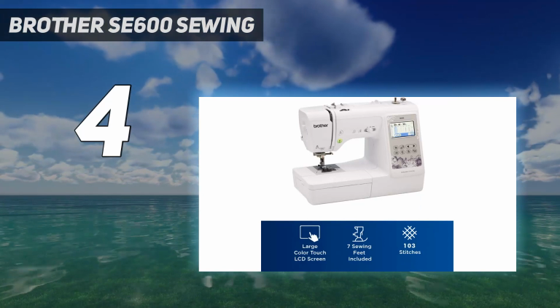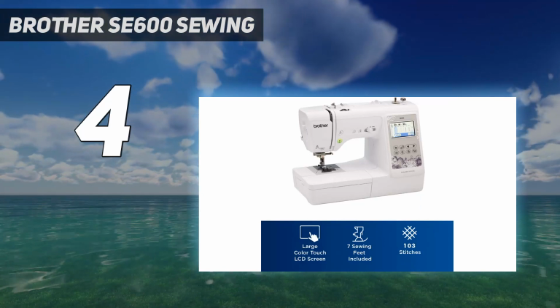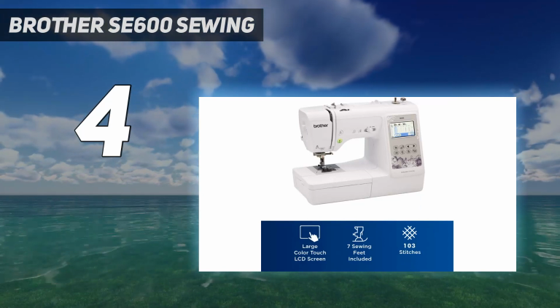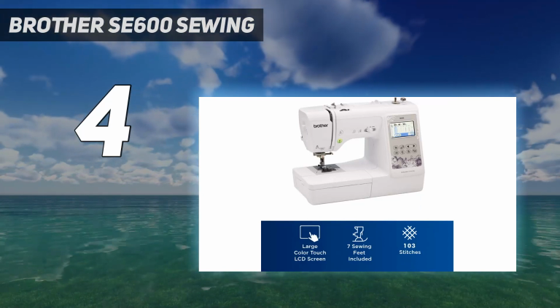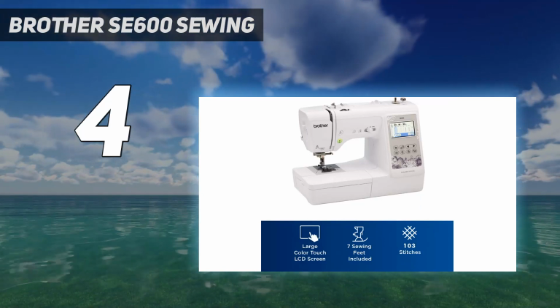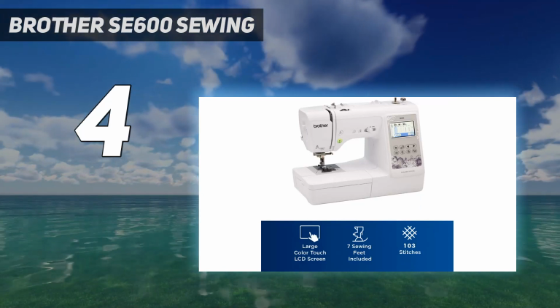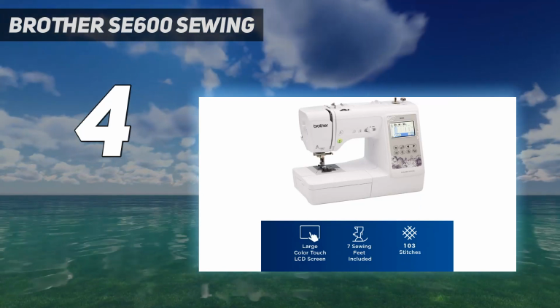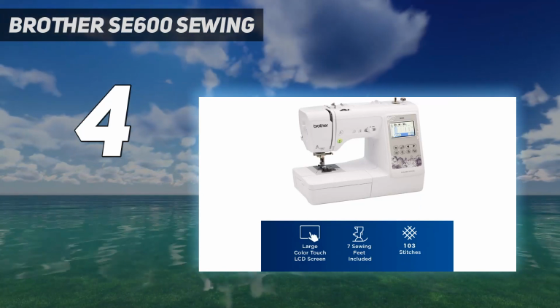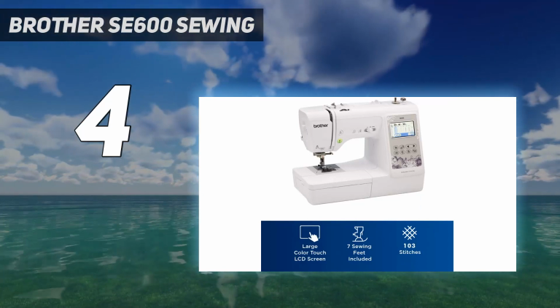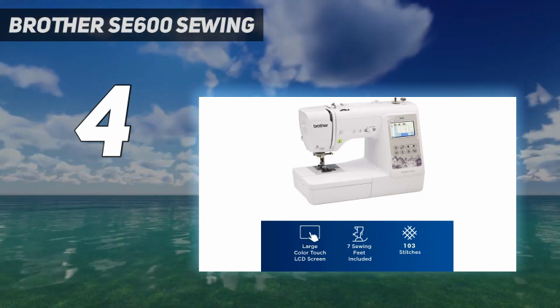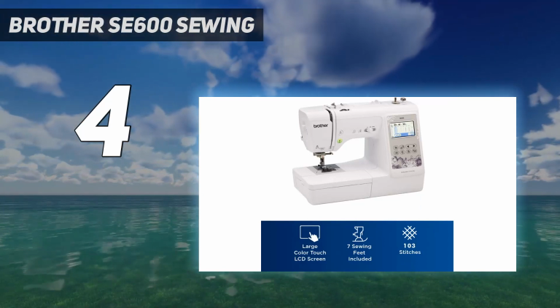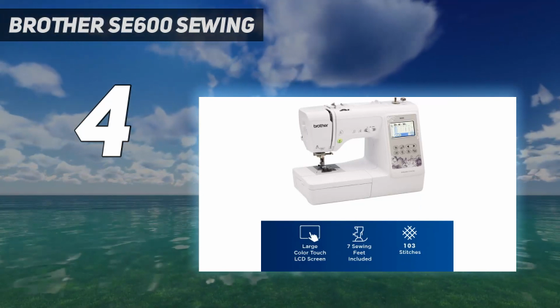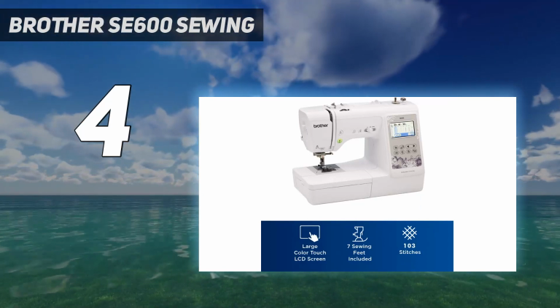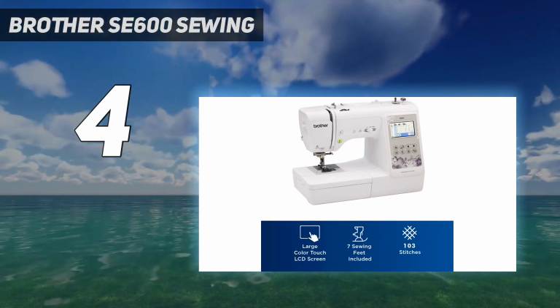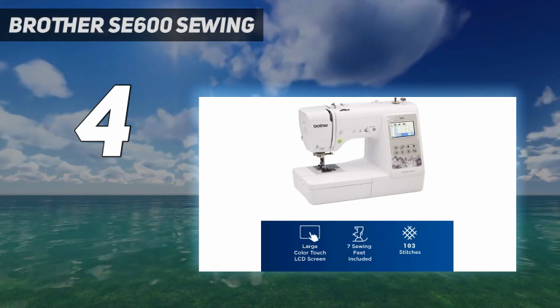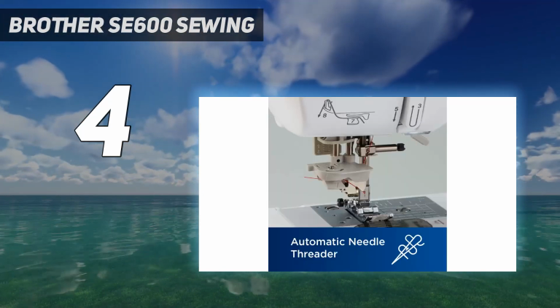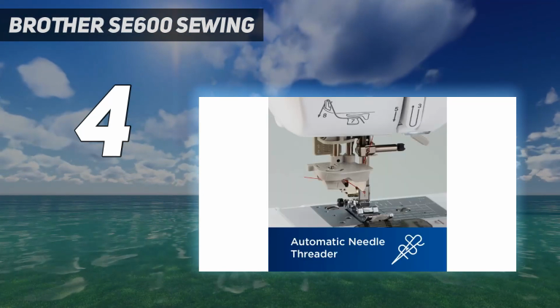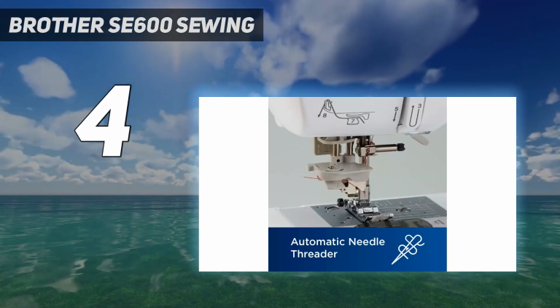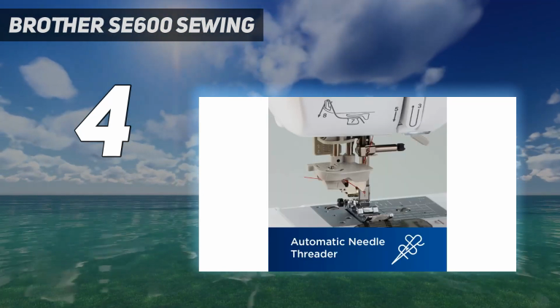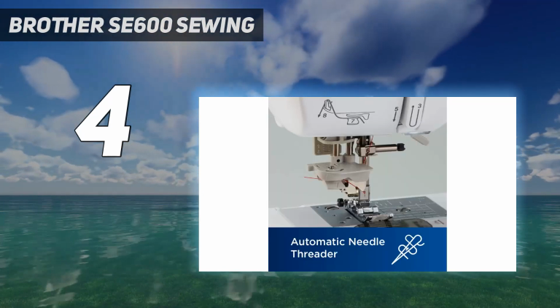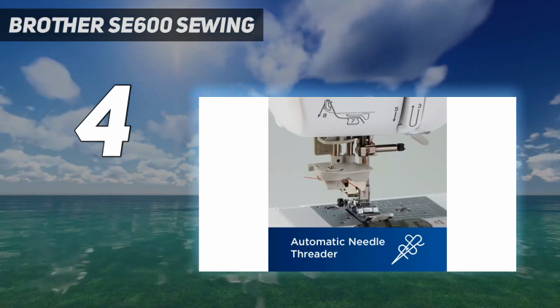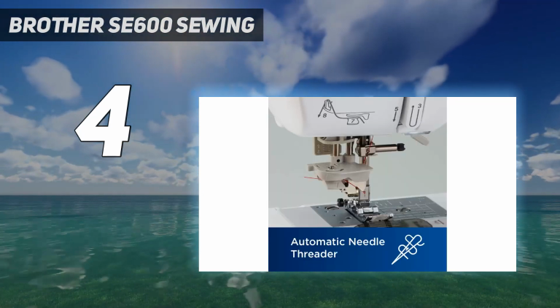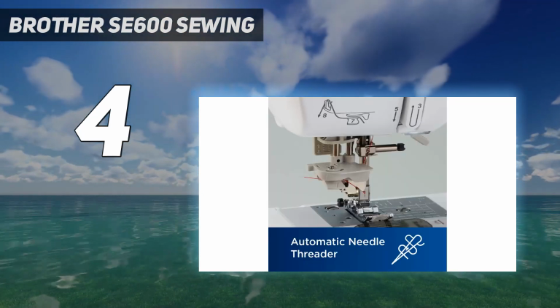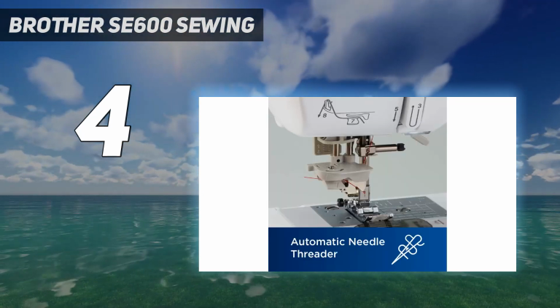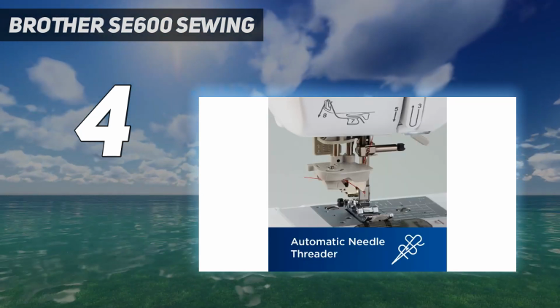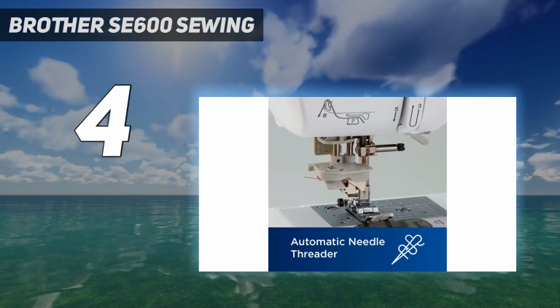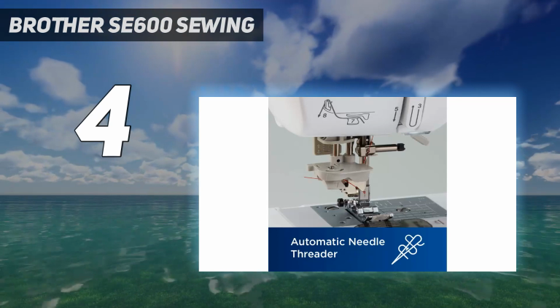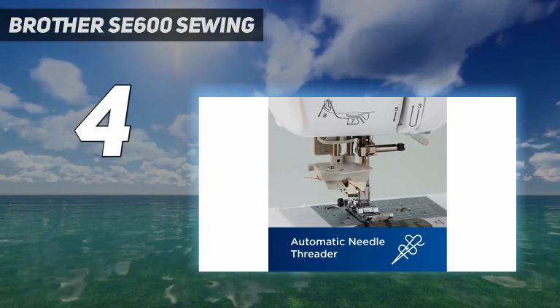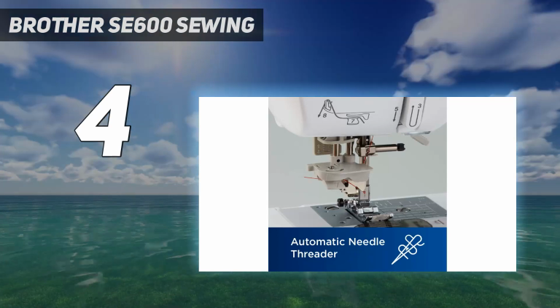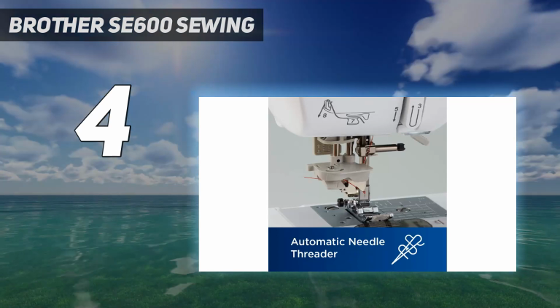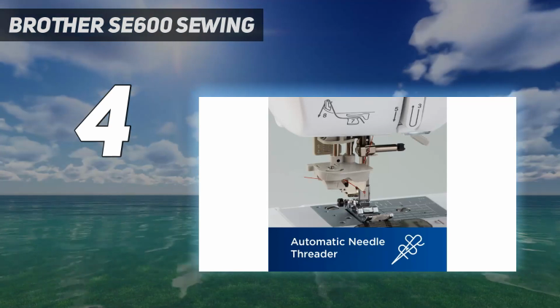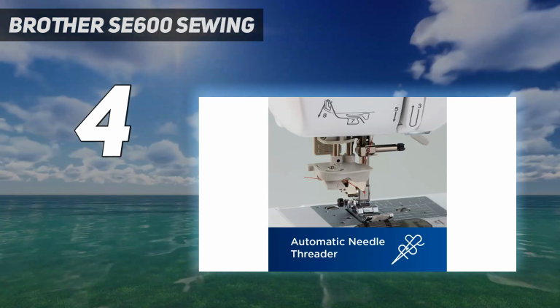If you prefer more traditional accessories, it does come with accessories like a pair of scissors and a seam ripper.